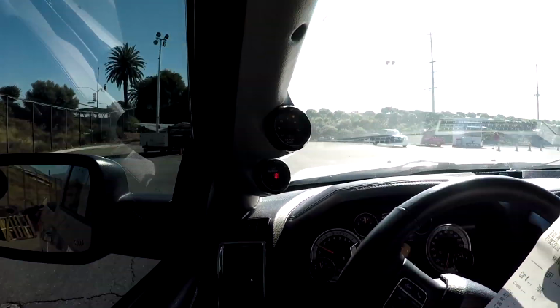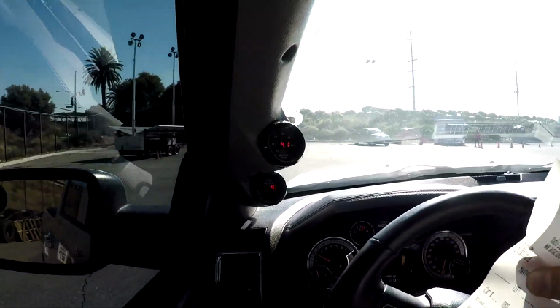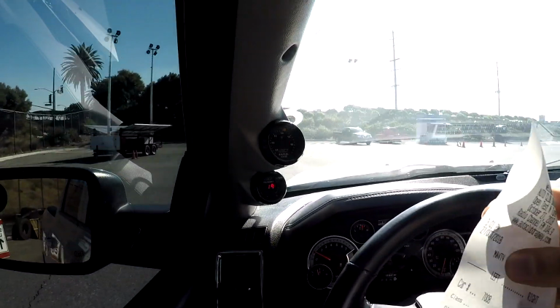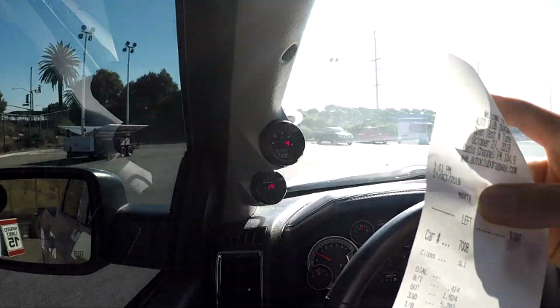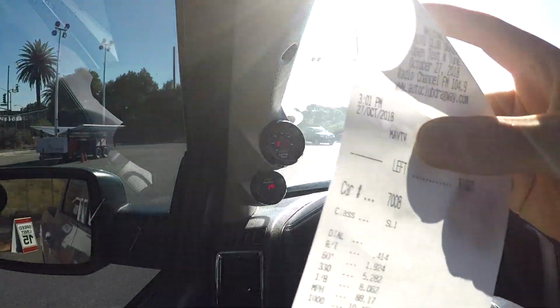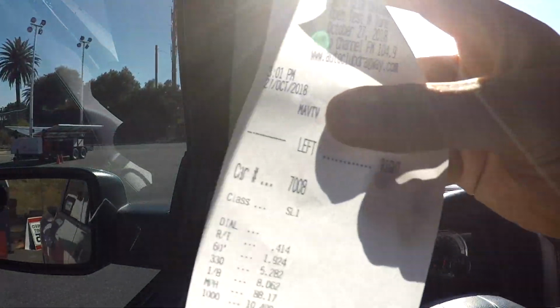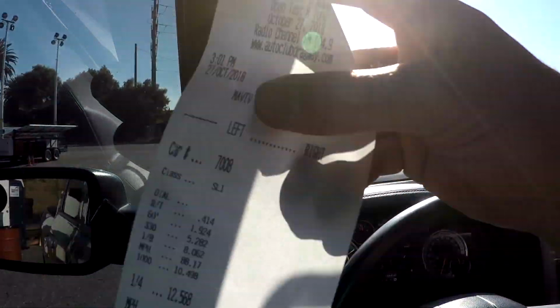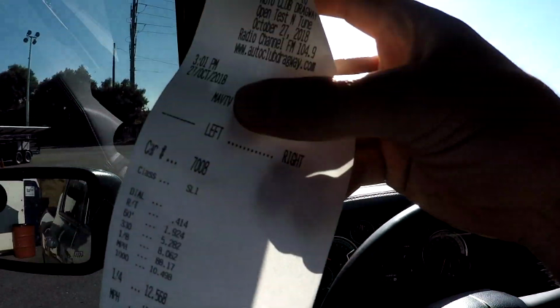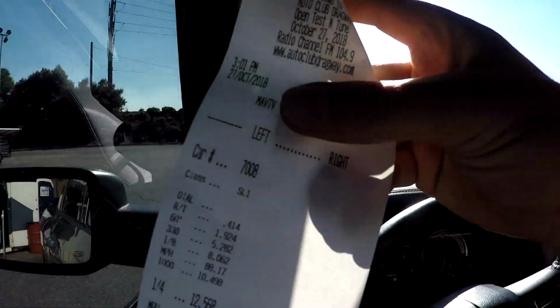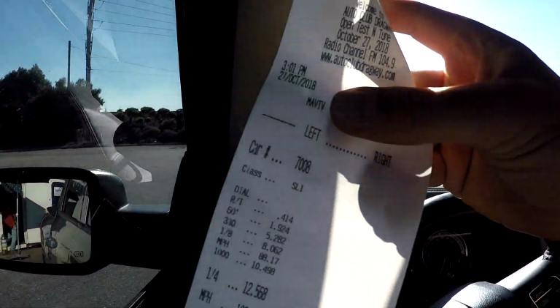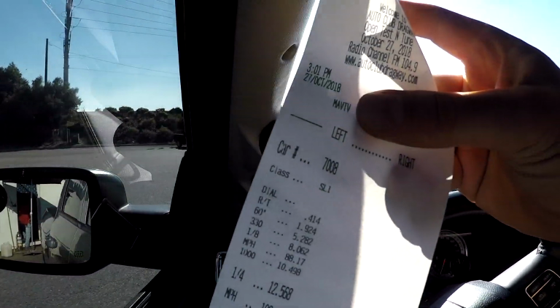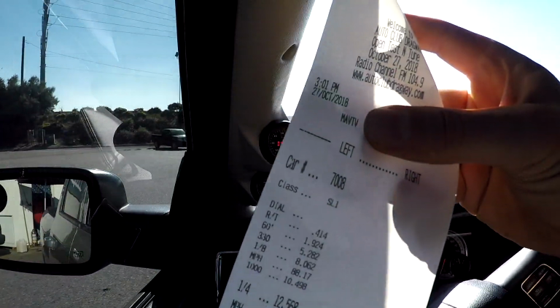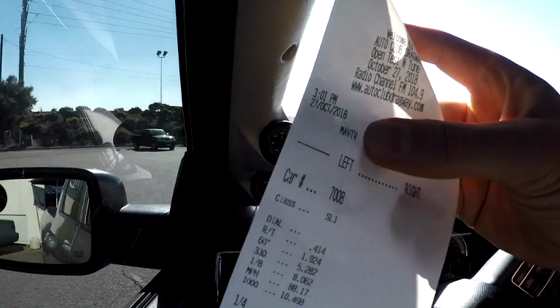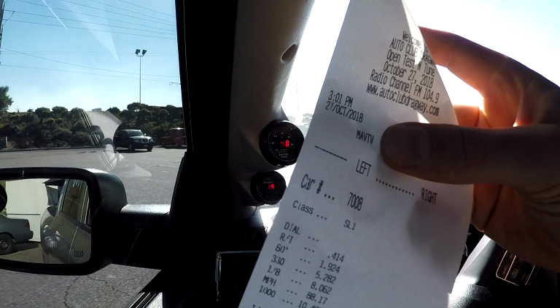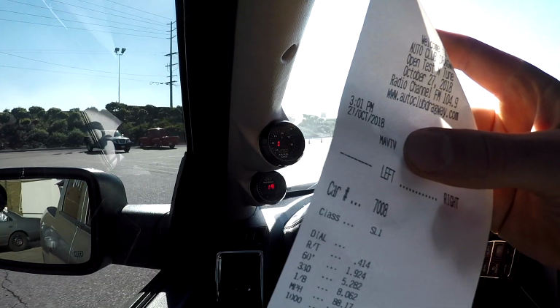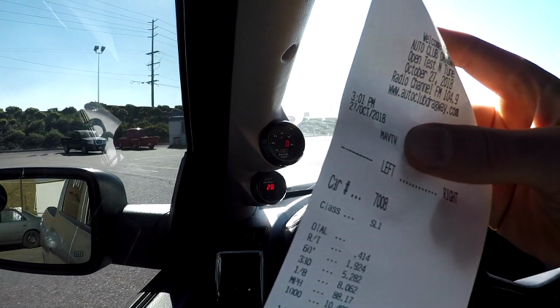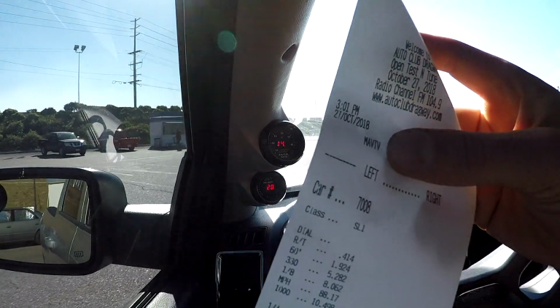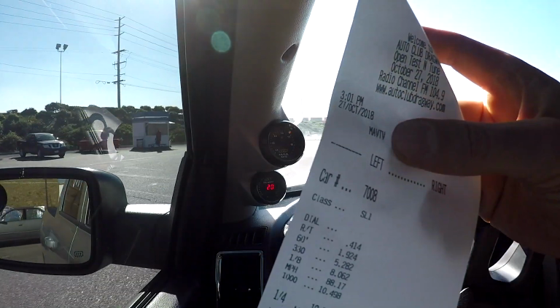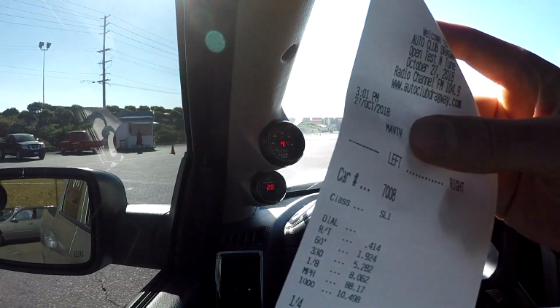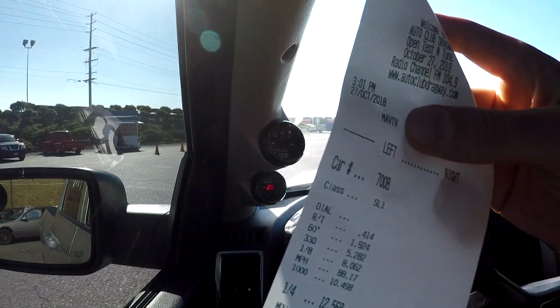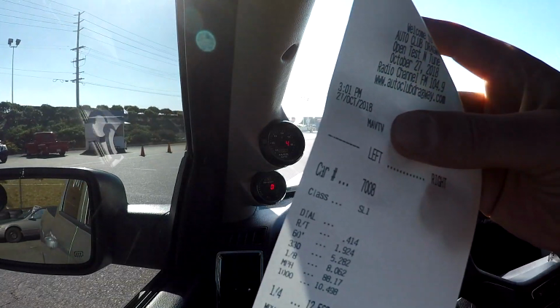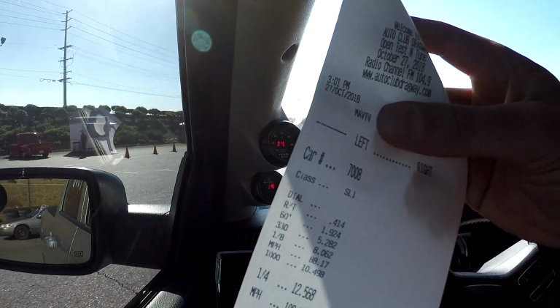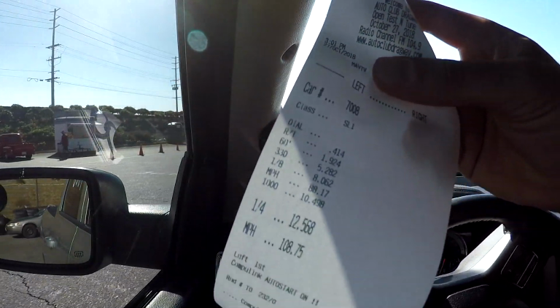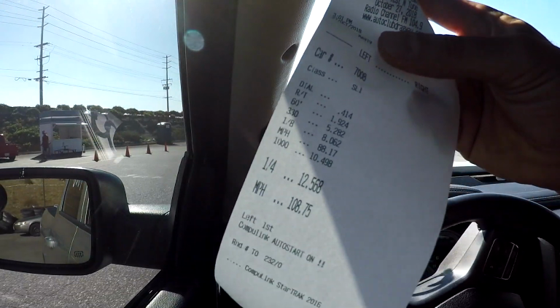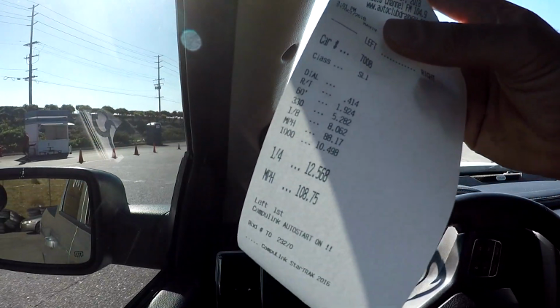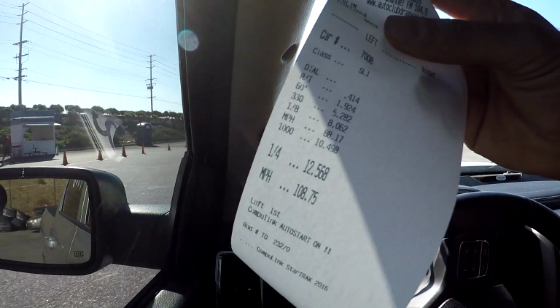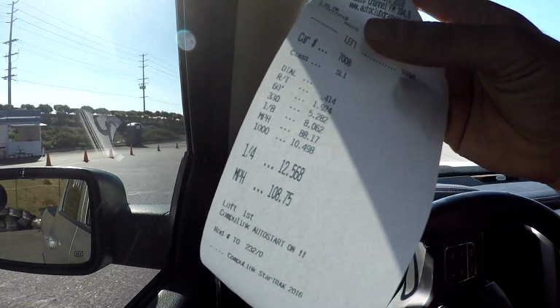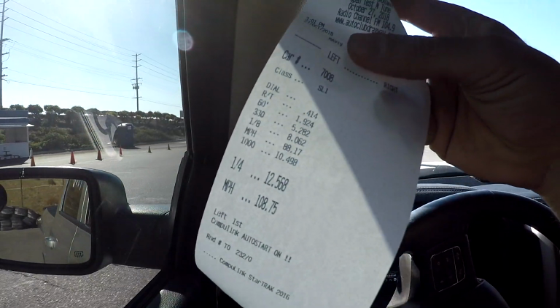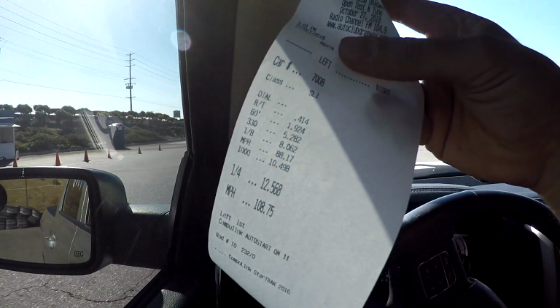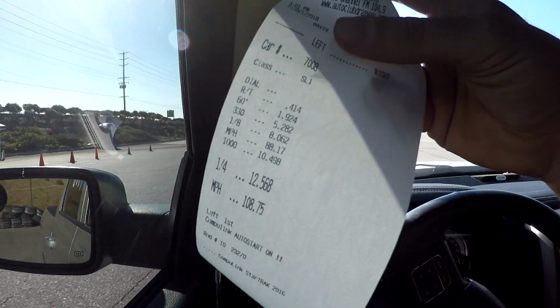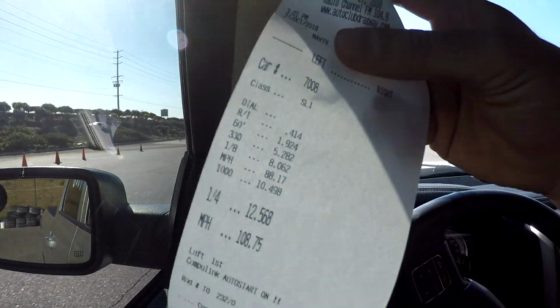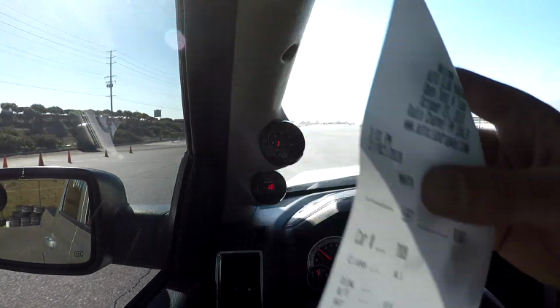All right, that's the best yet — 12.5! We got our 12.5, guys.